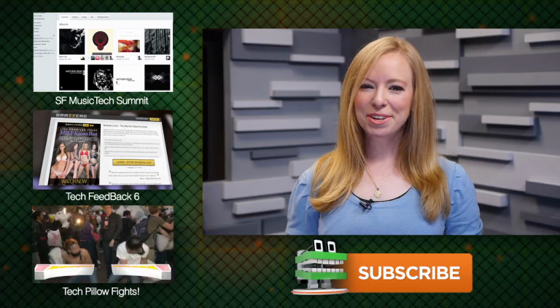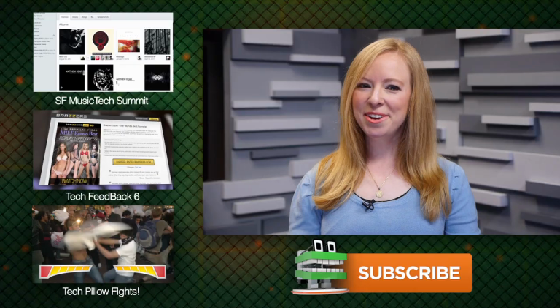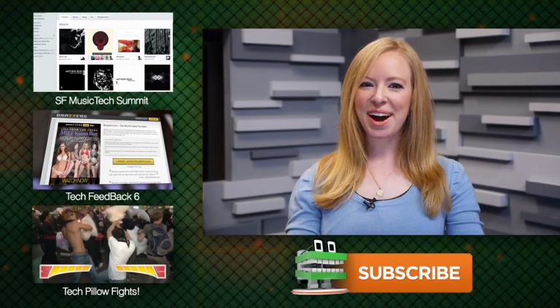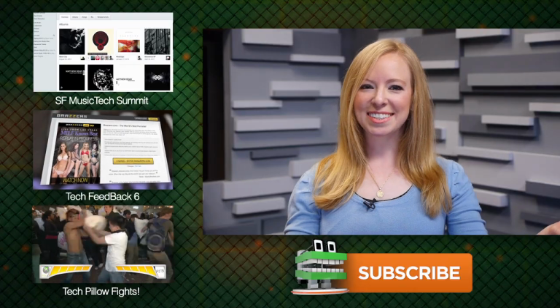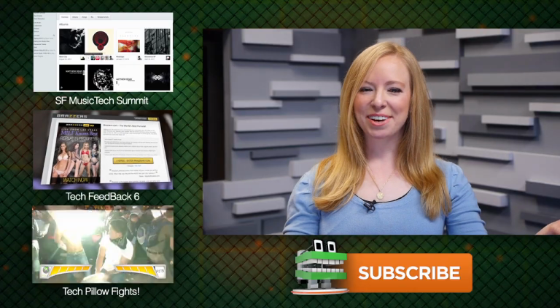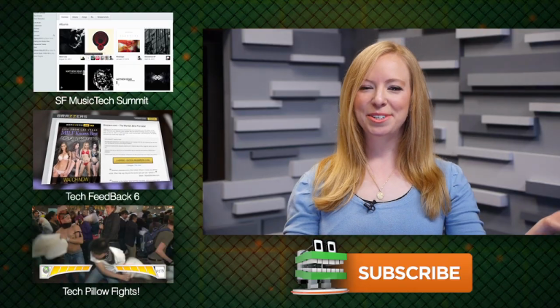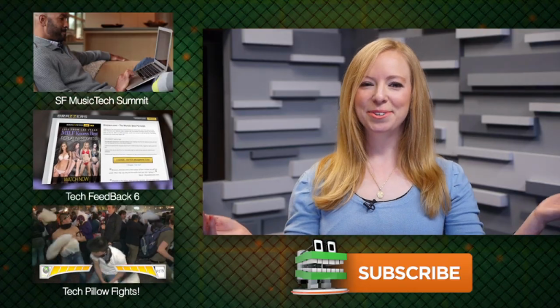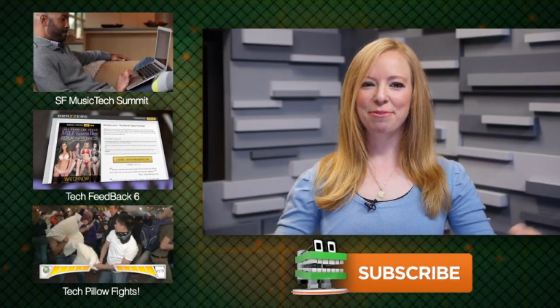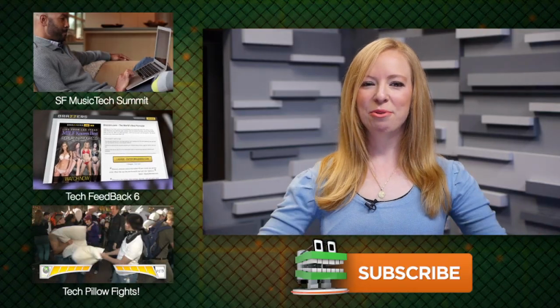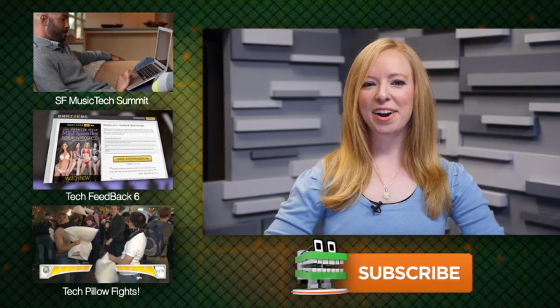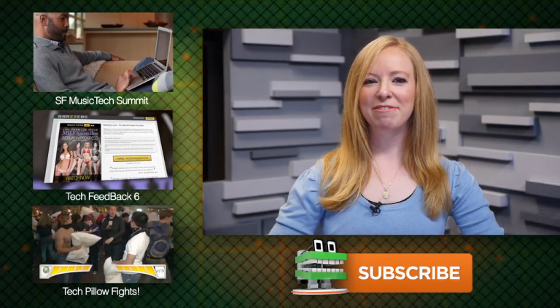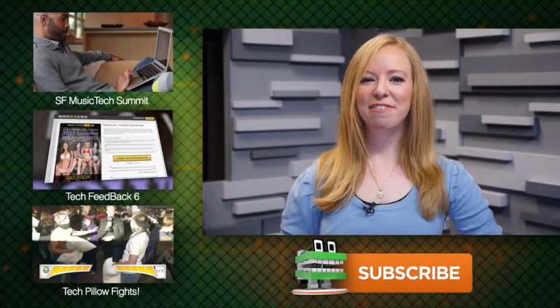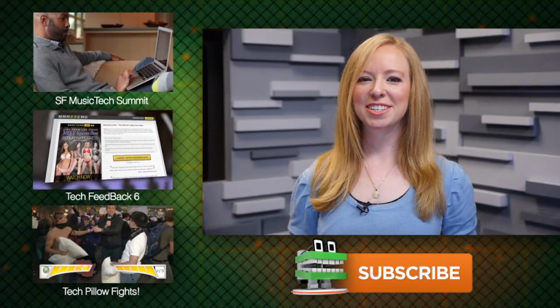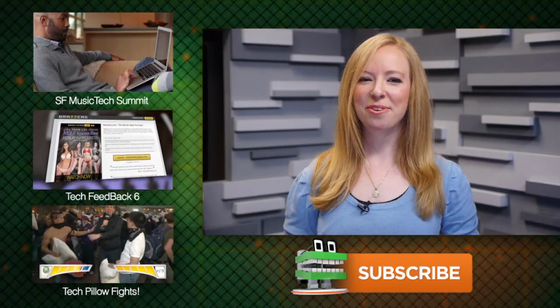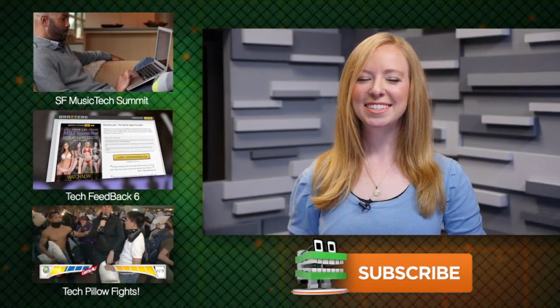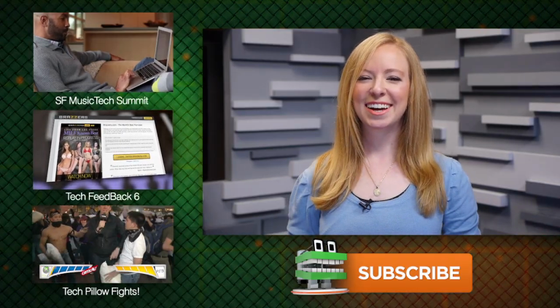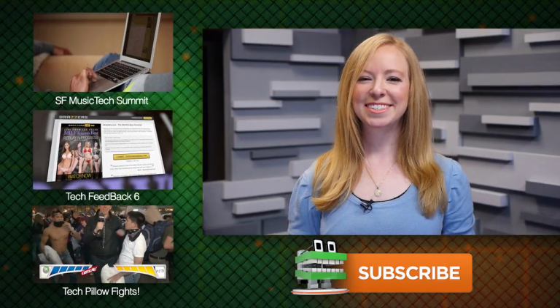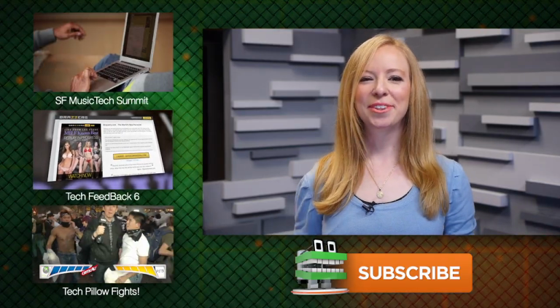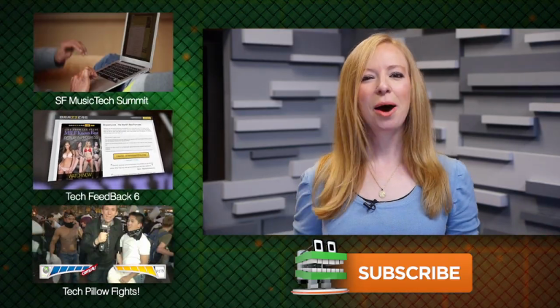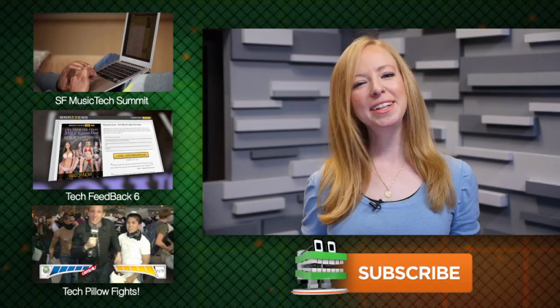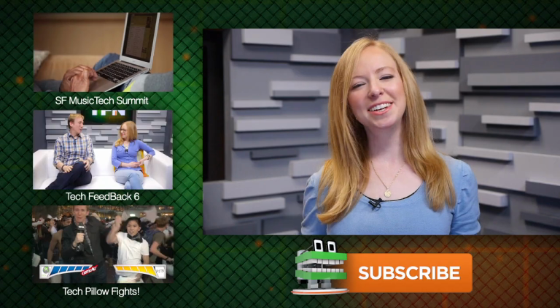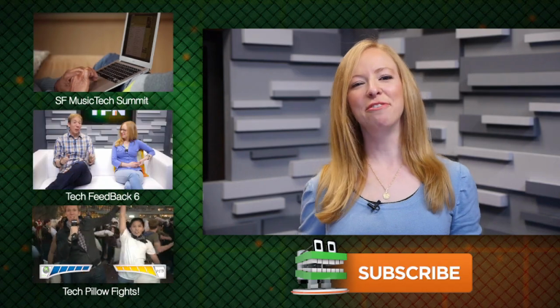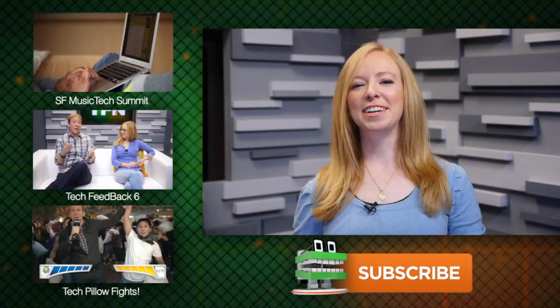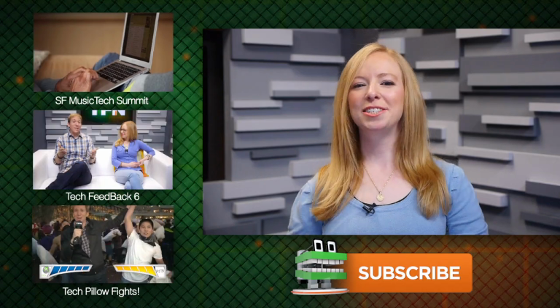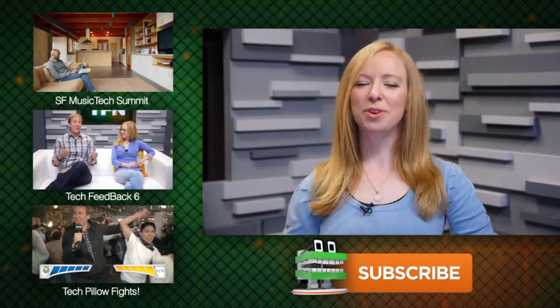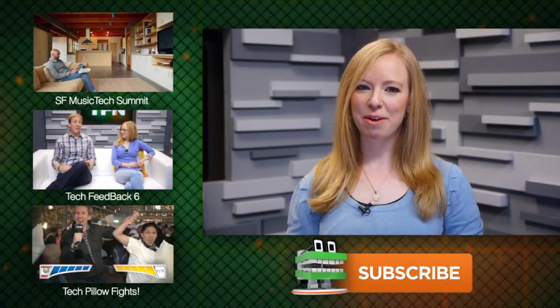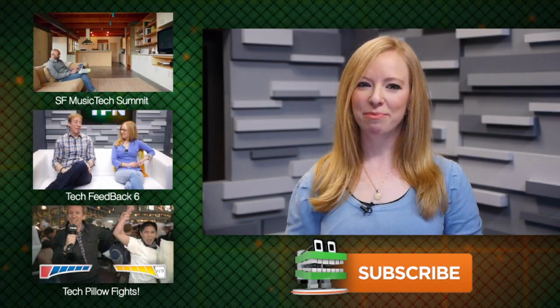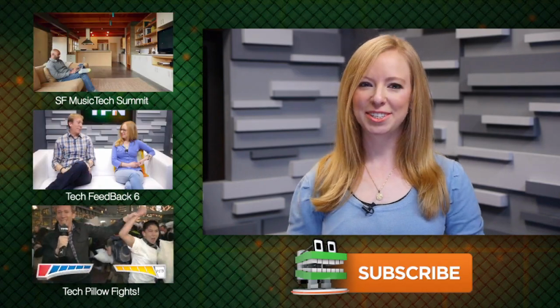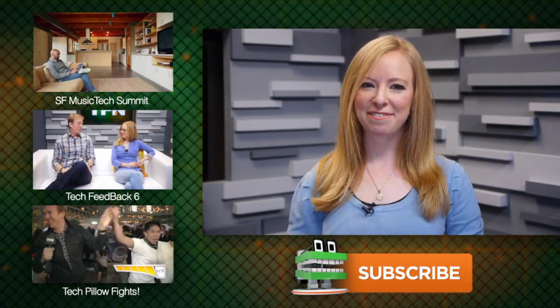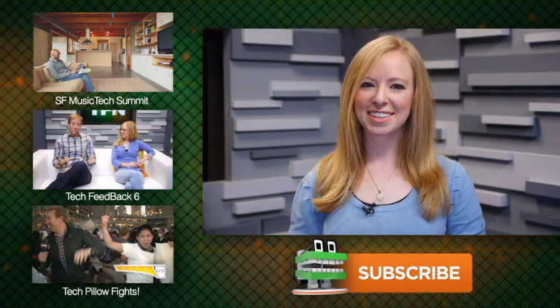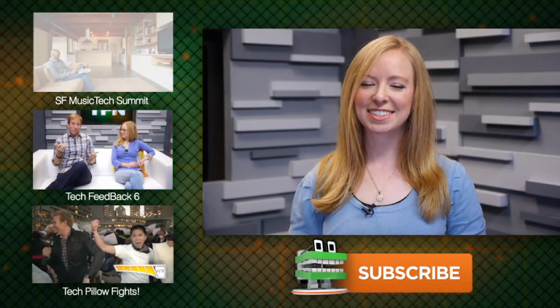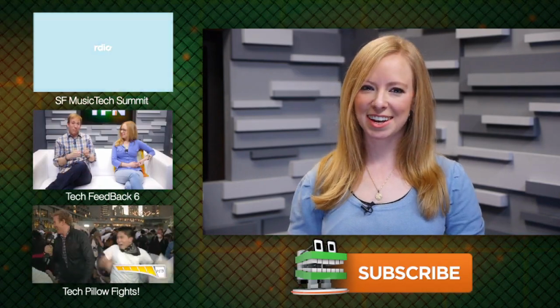So what do you guys think? Would you use a phone running Firefox OS? Let us know in the comments and don't forget to subscribe. For TFN, this is Annie.